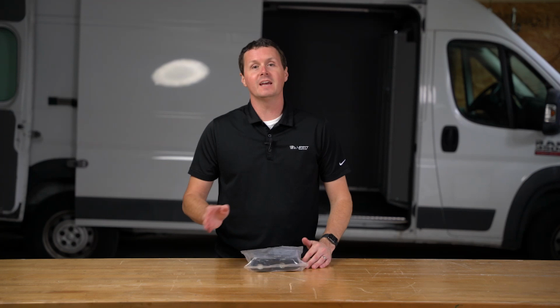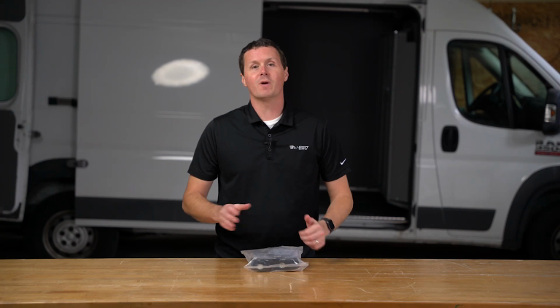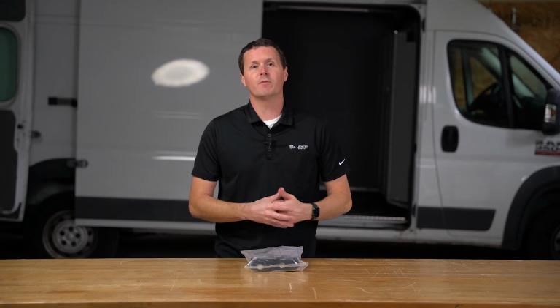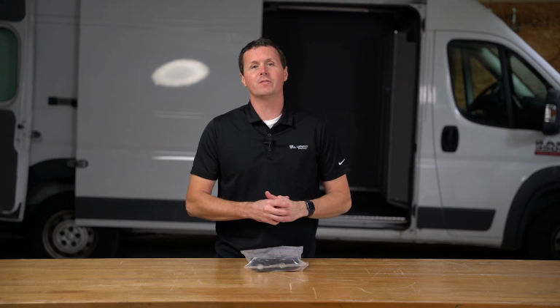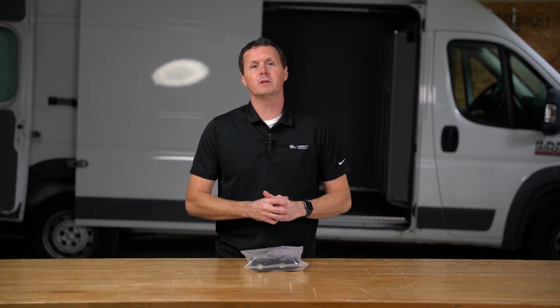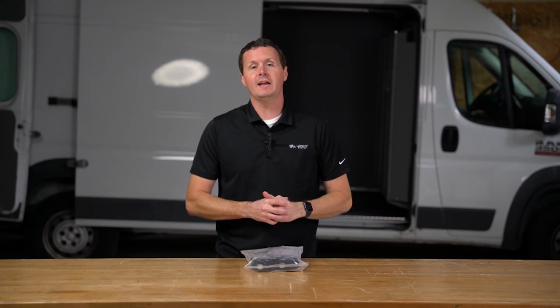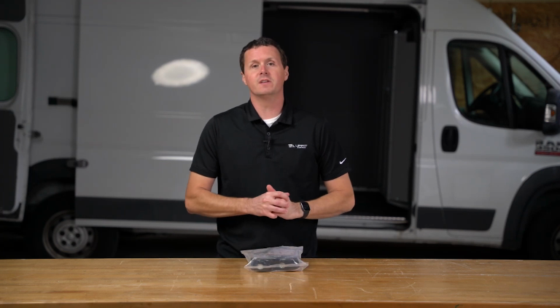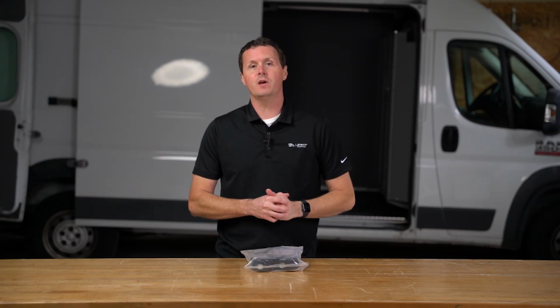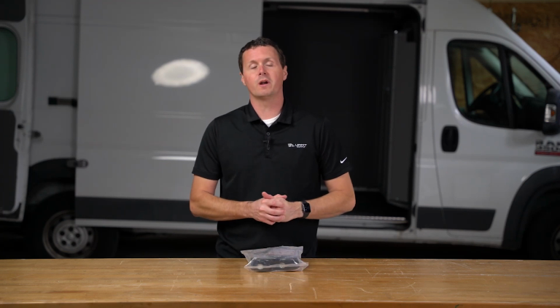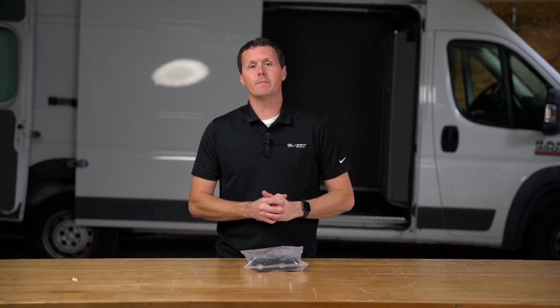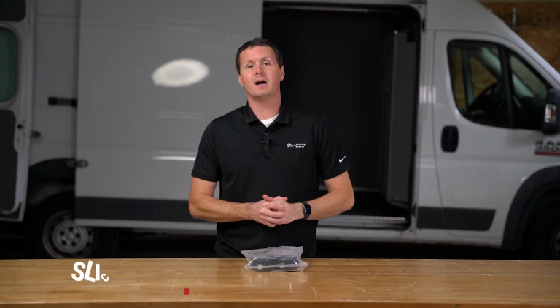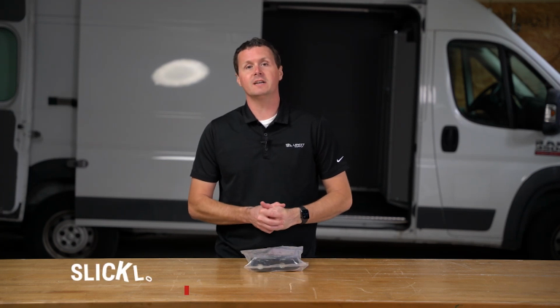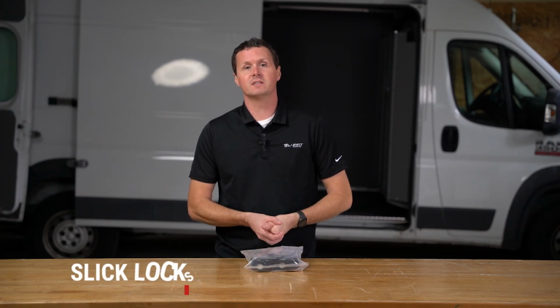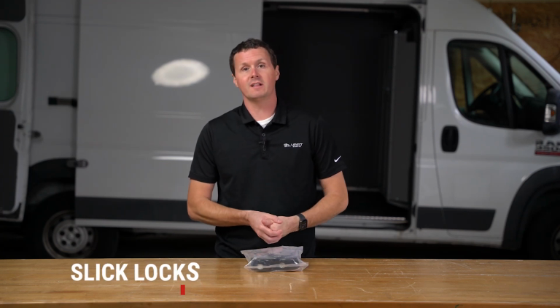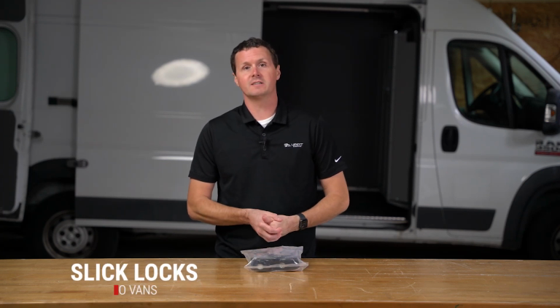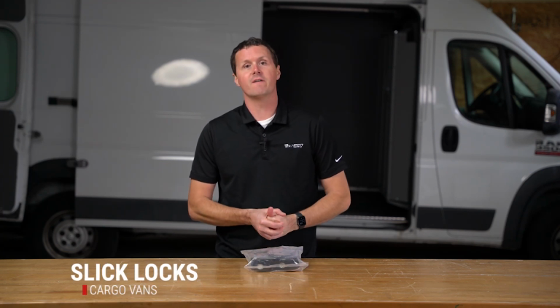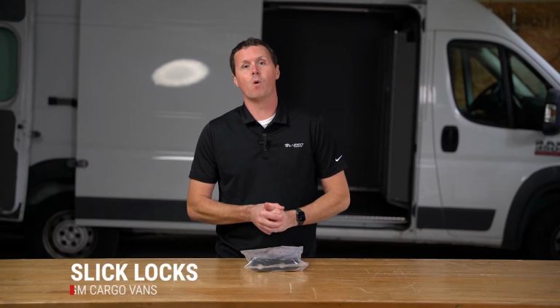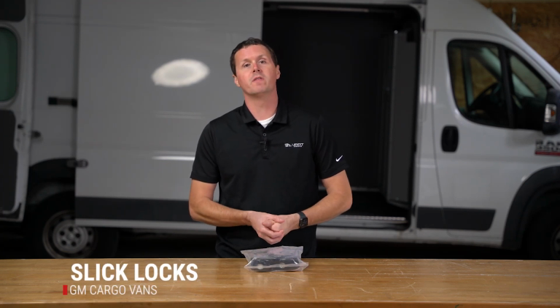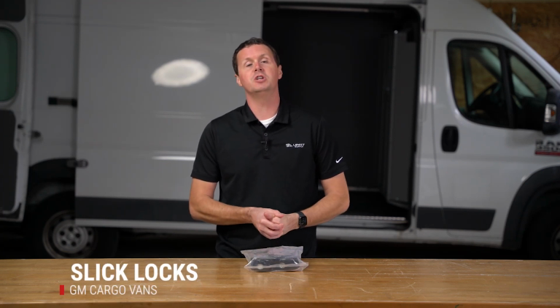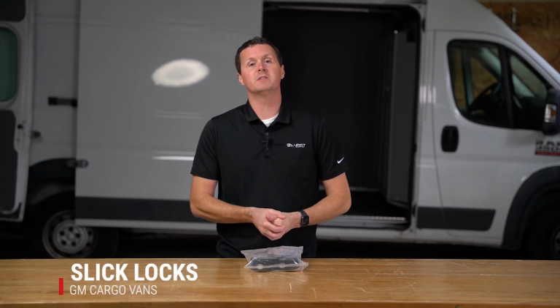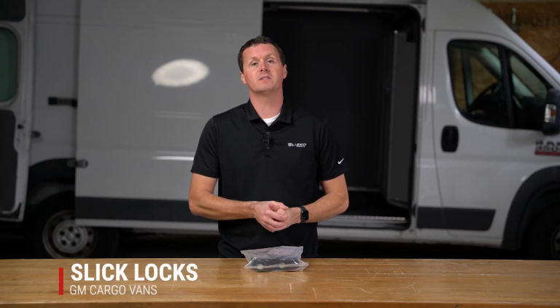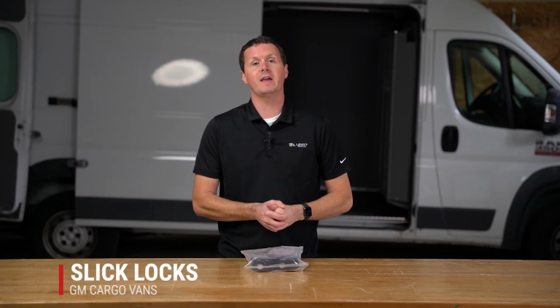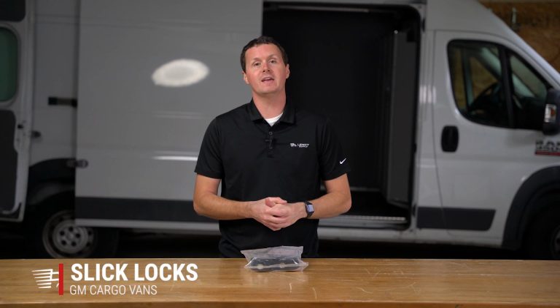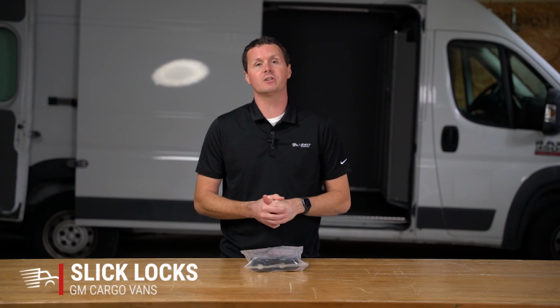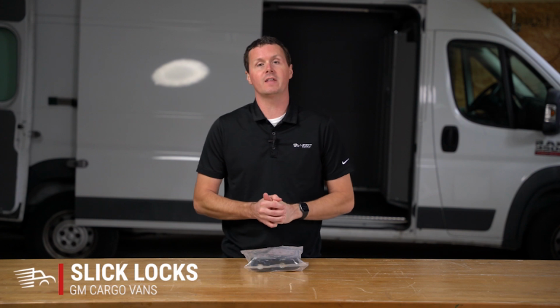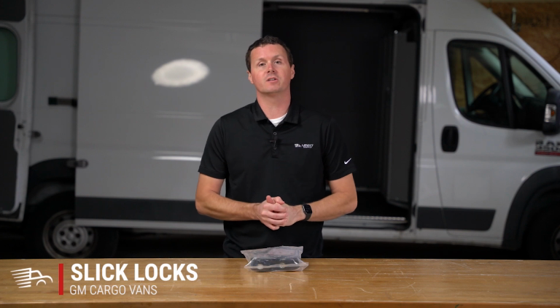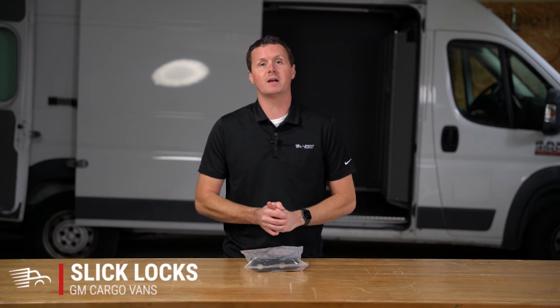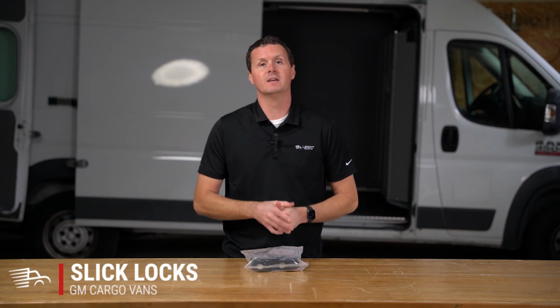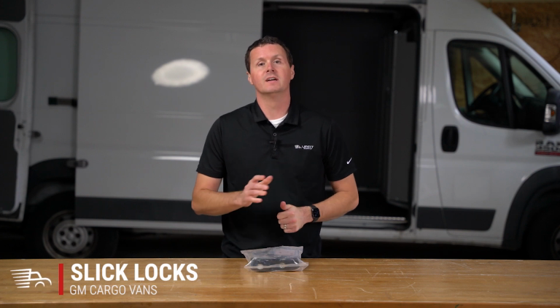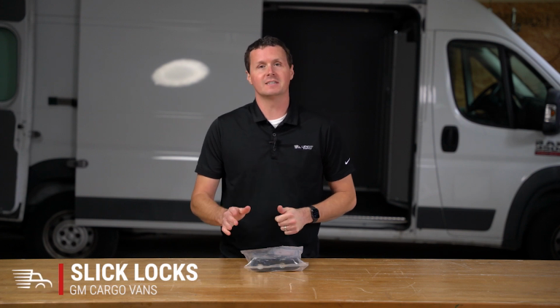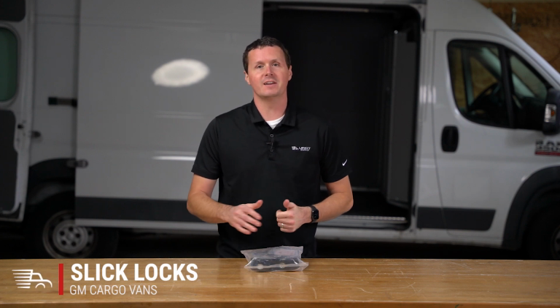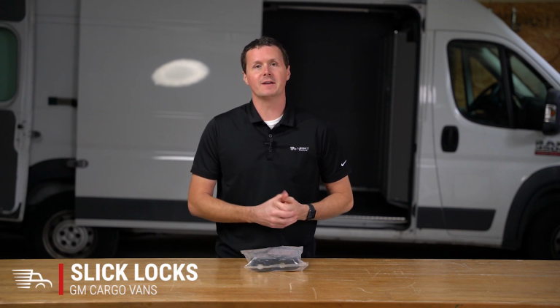Hey, it's Ryan with UpFit Supply, and in this video we're going to be unboxing a SlickLocks kit for the GMC Savannah and Chevrolet Express. Let's get into it.